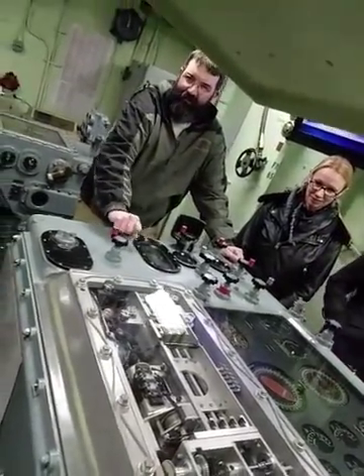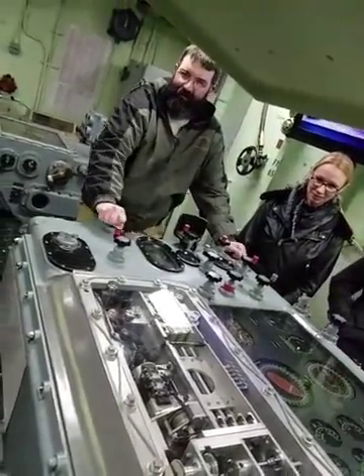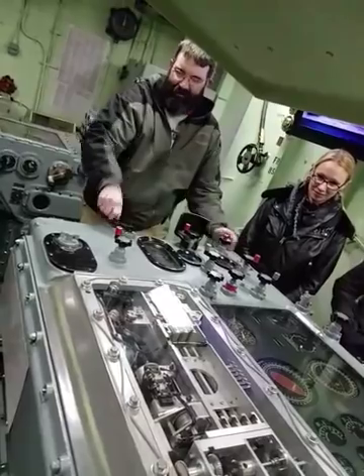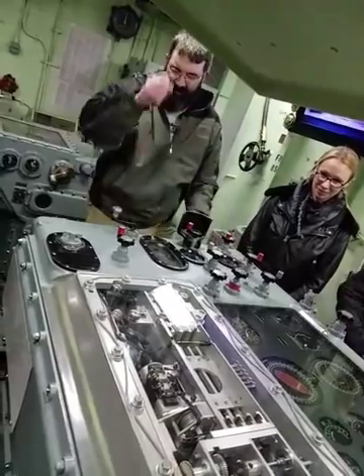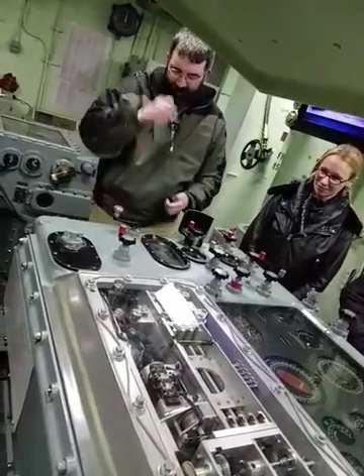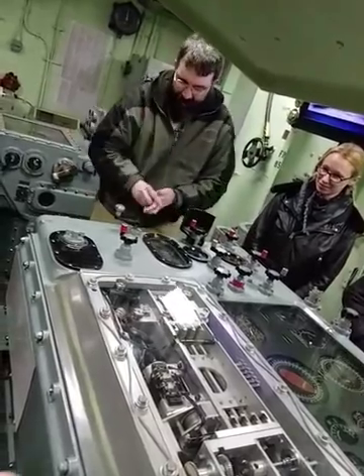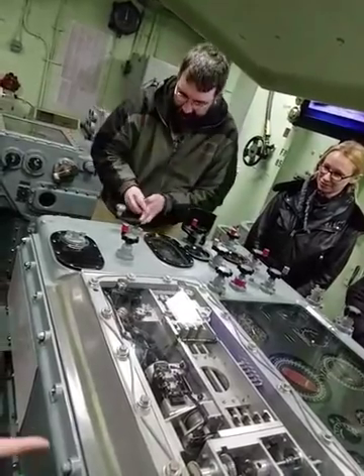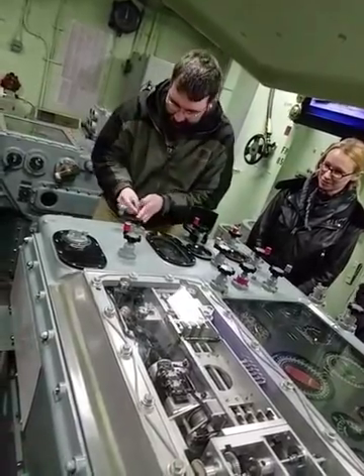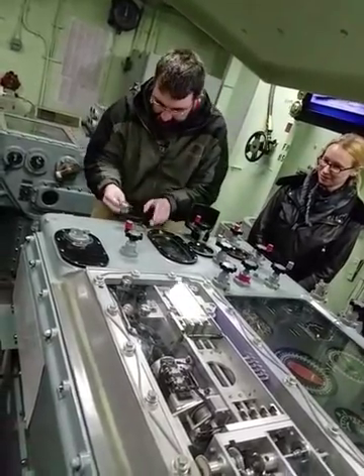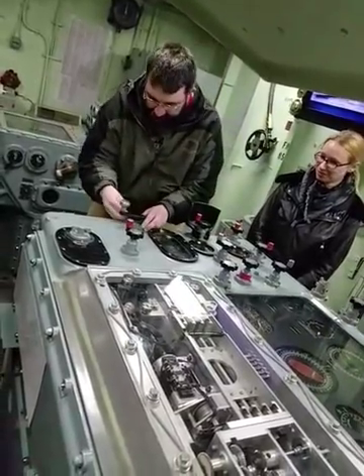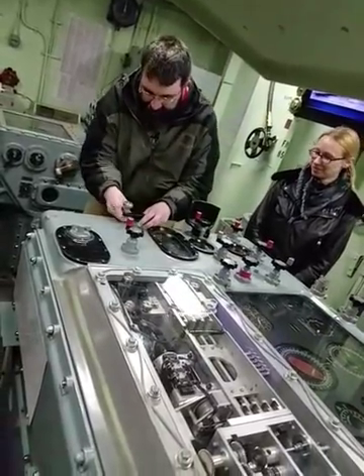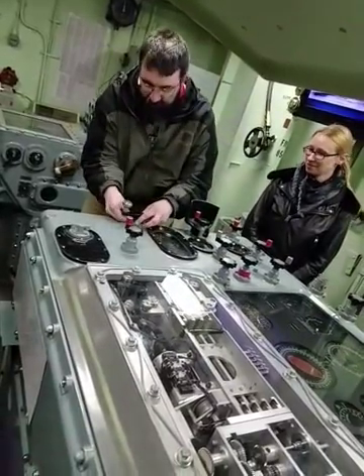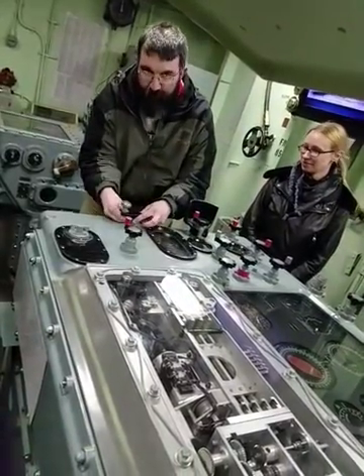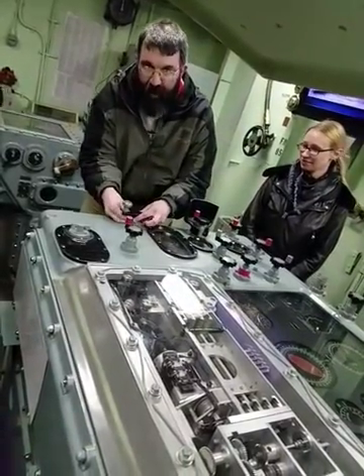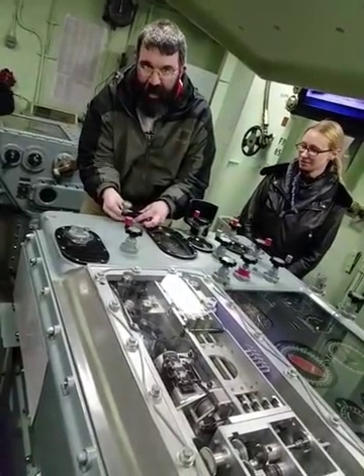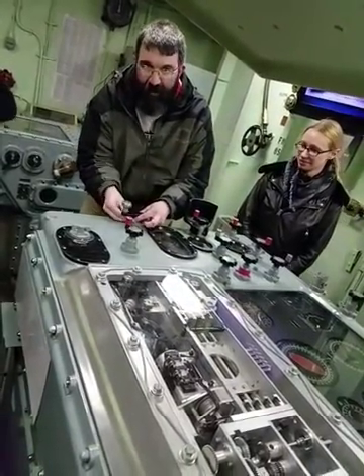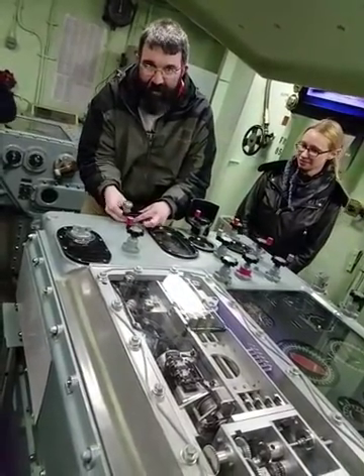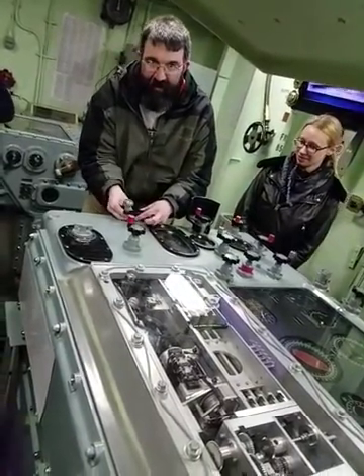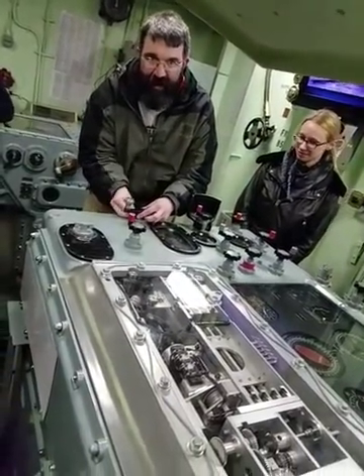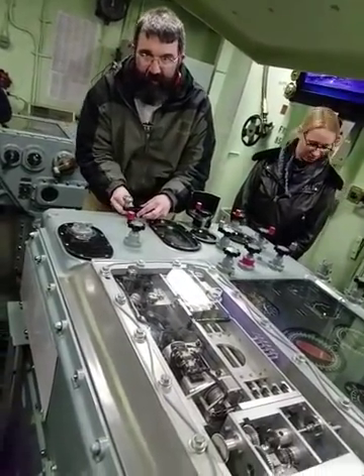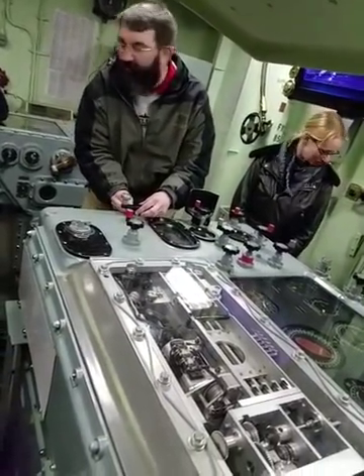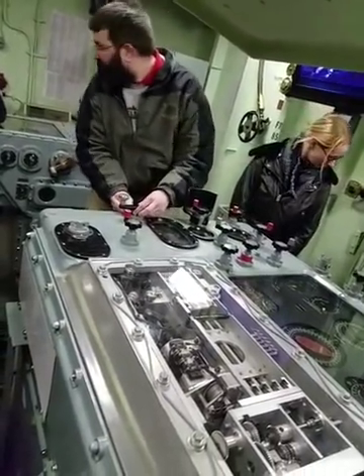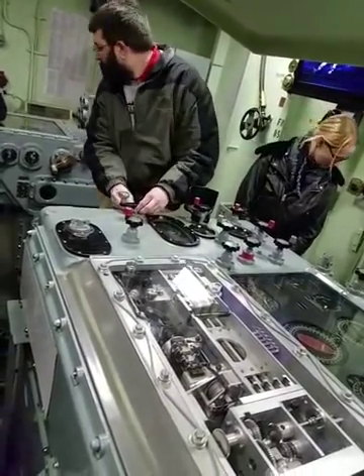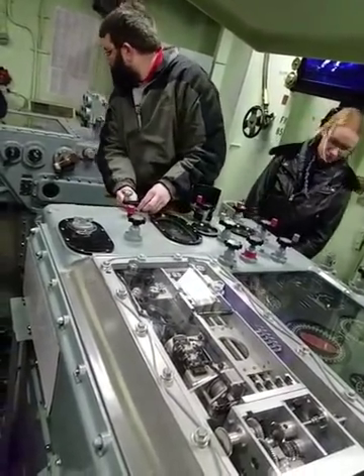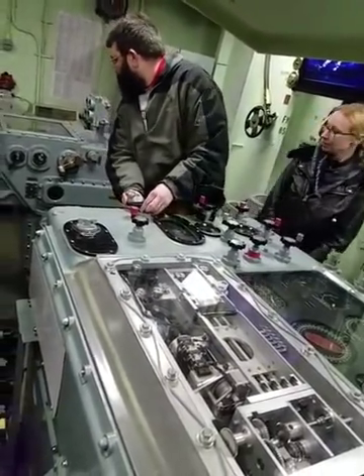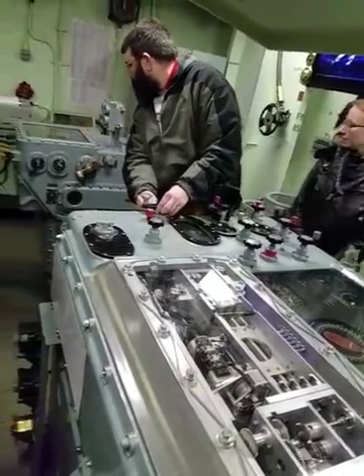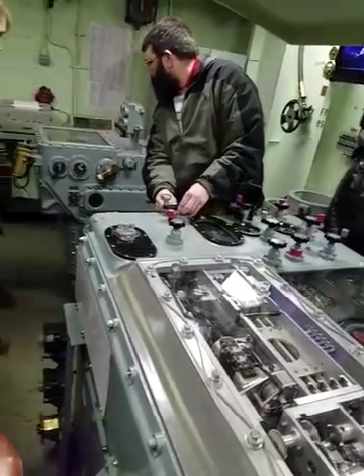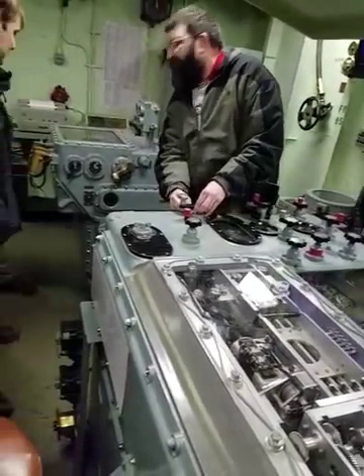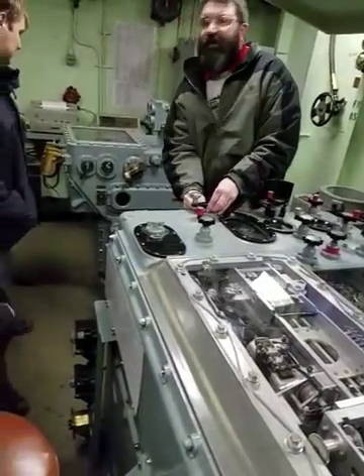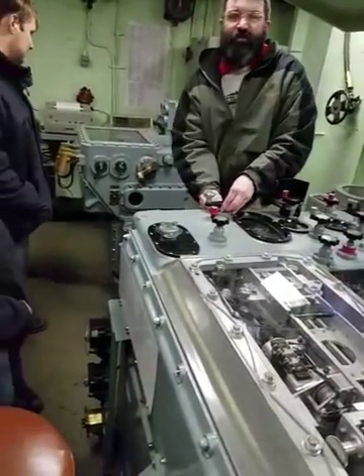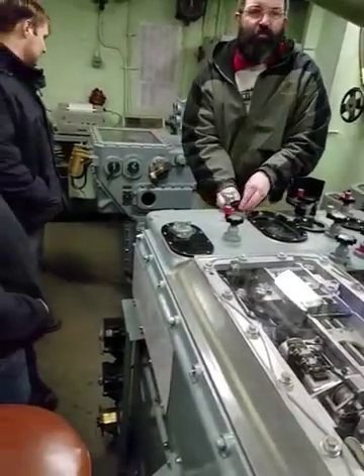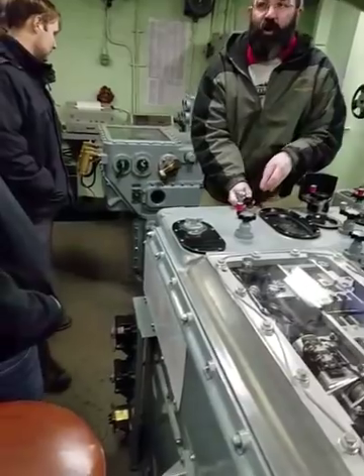That is tremendous. Behind me is the stable vertical. This tells us the pitch and roll.